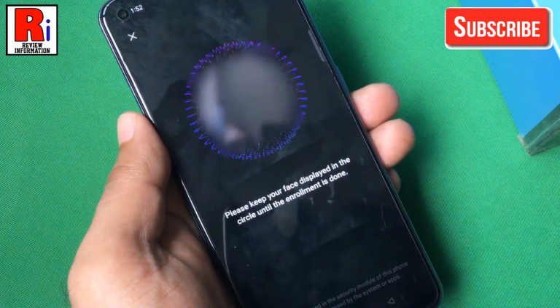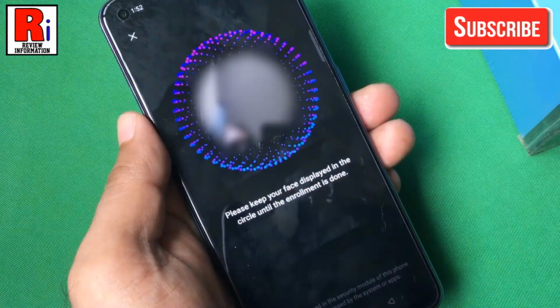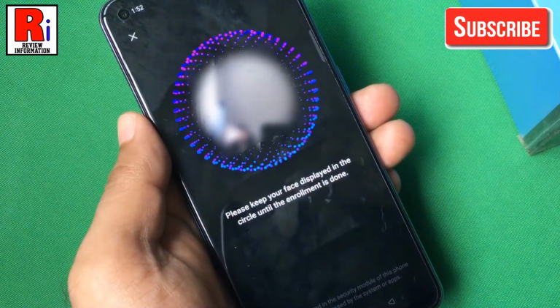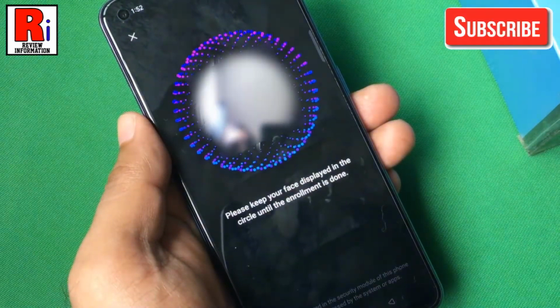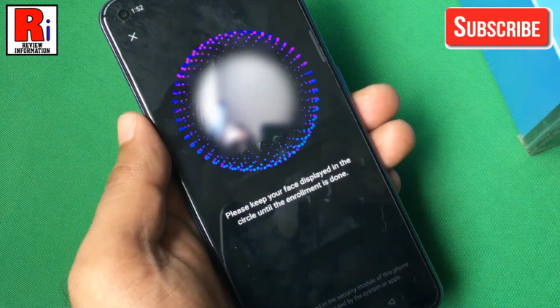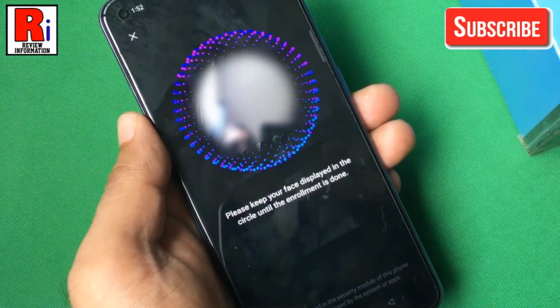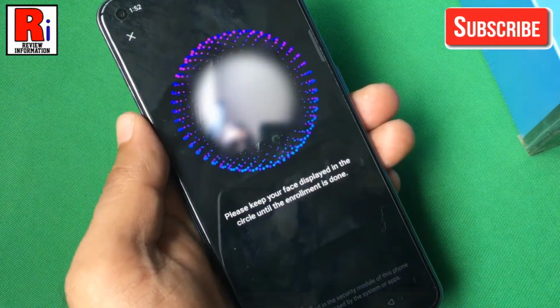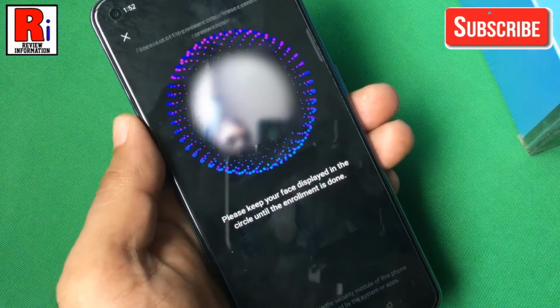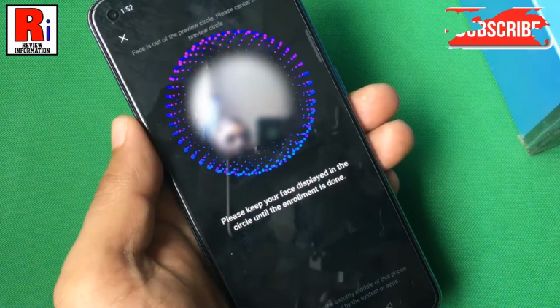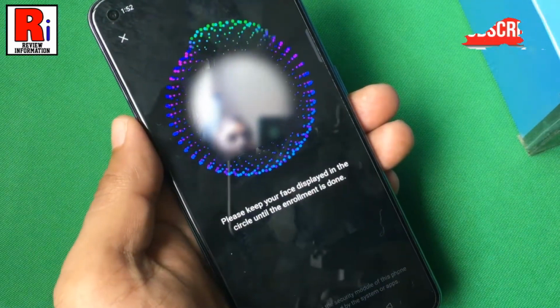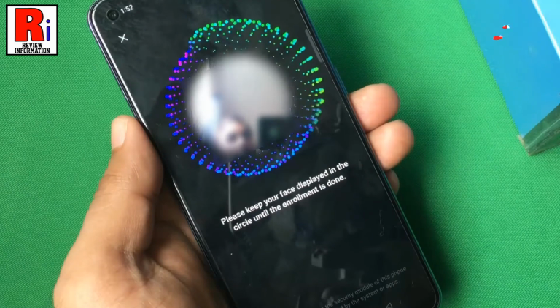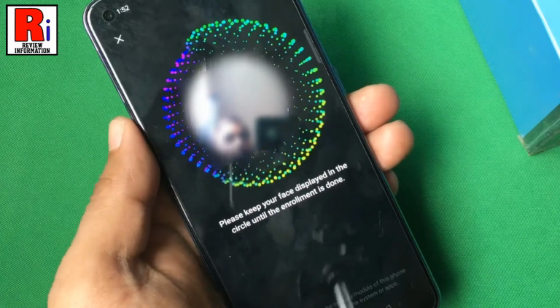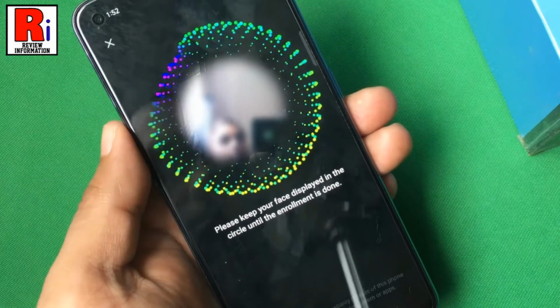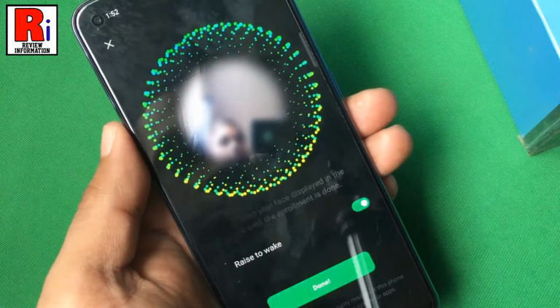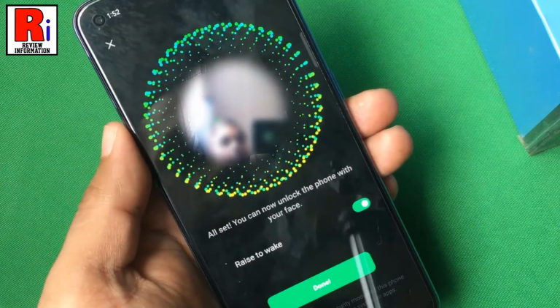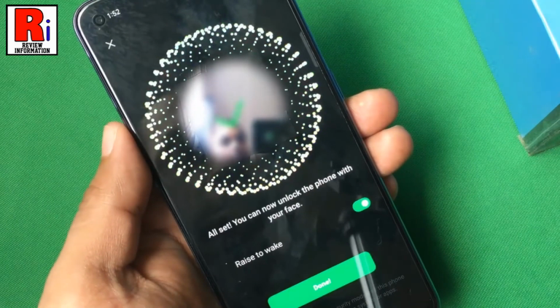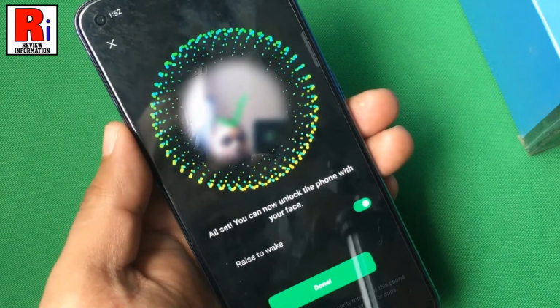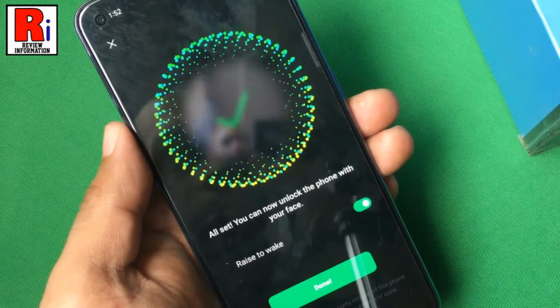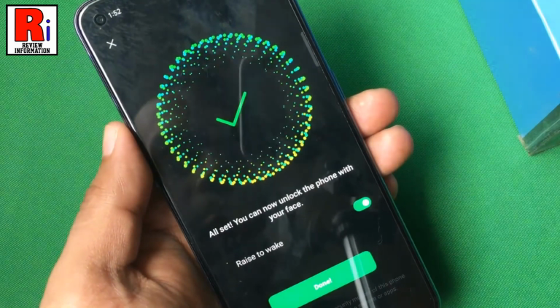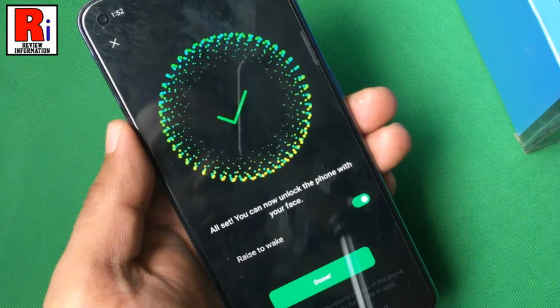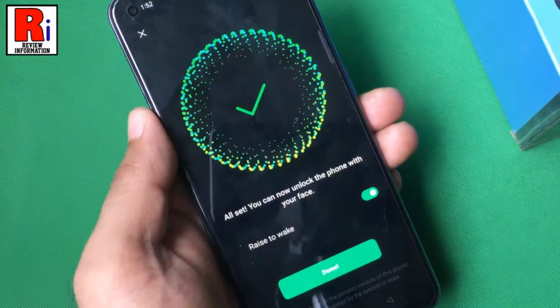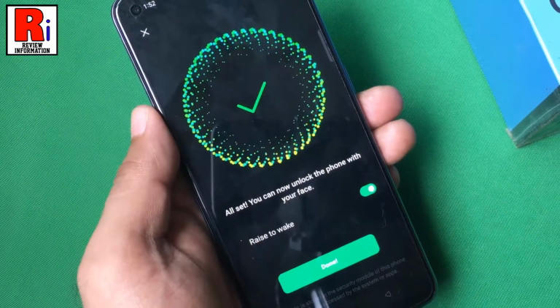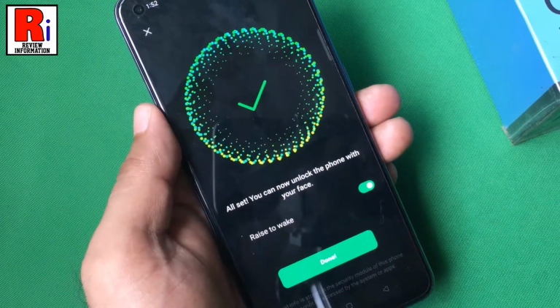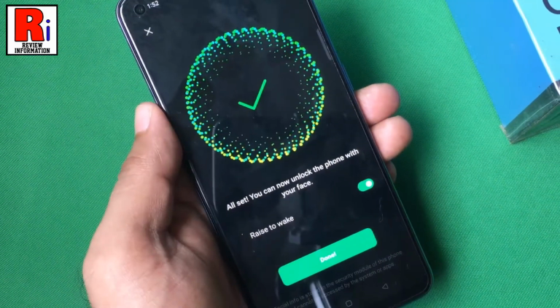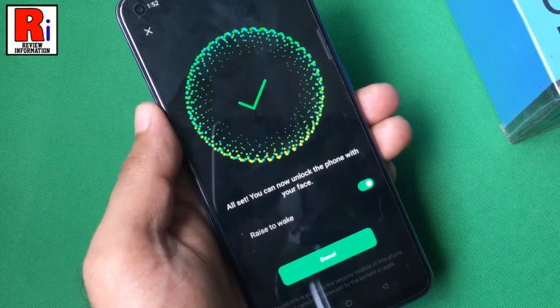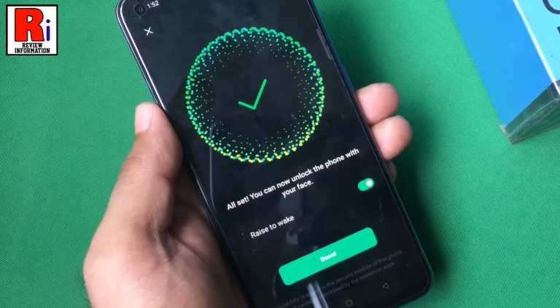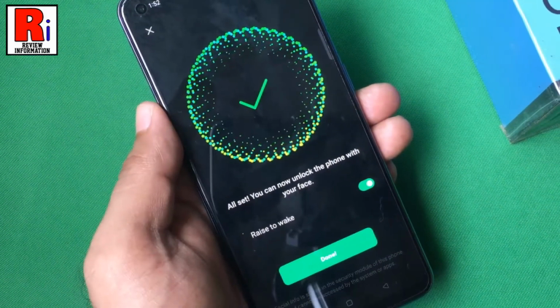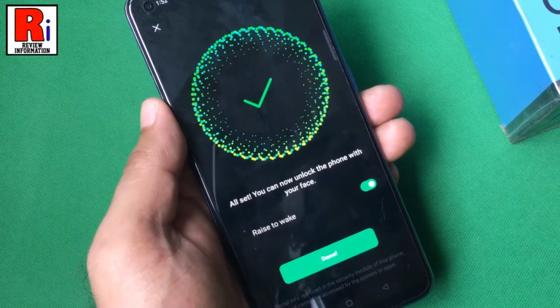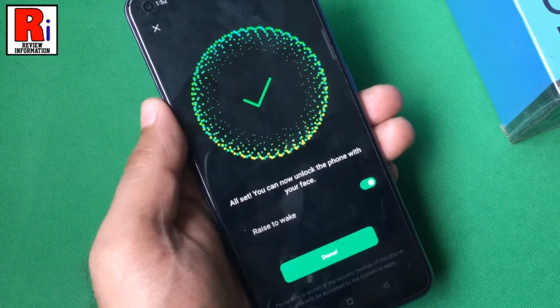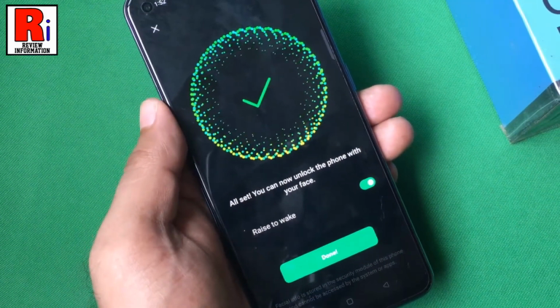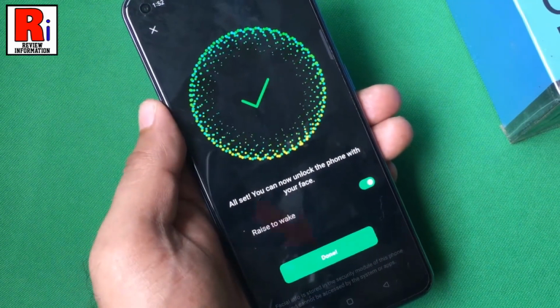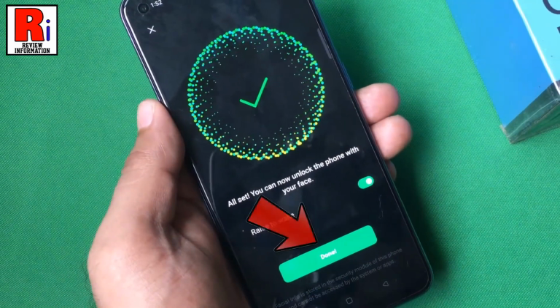Now place your face in the circle until the enrollment is done. Your face data has been added. Tap on done.